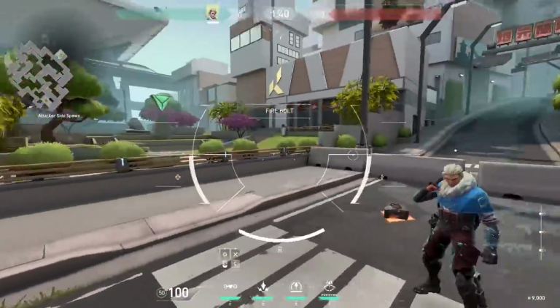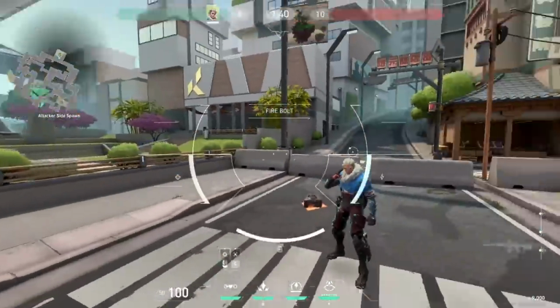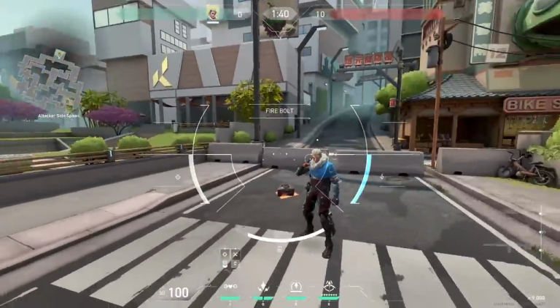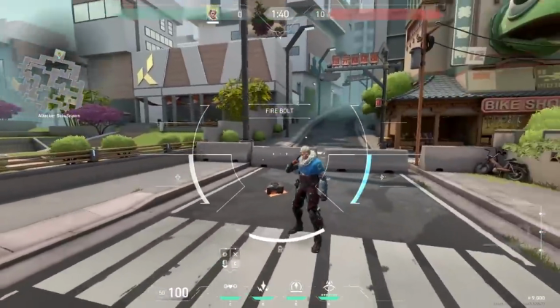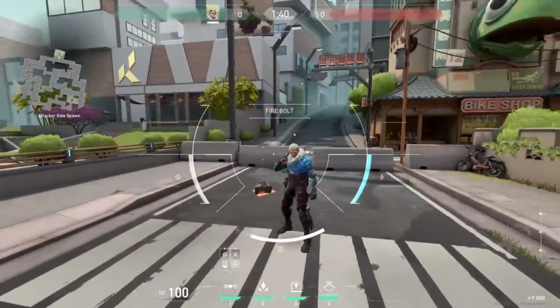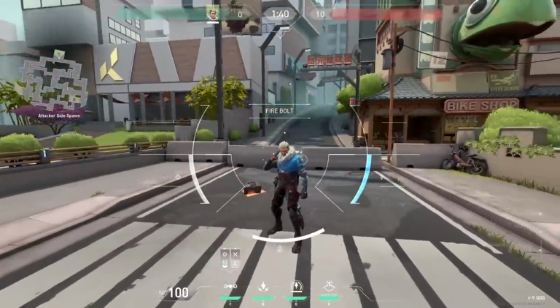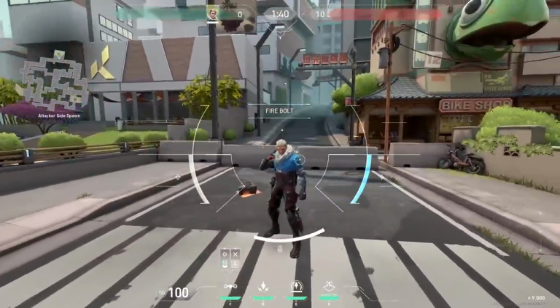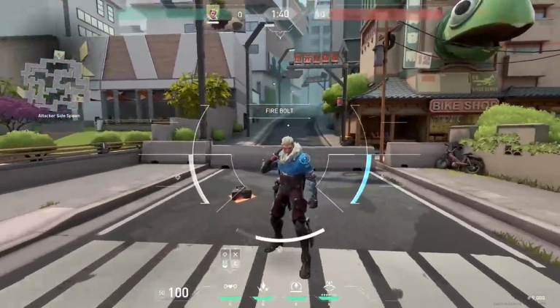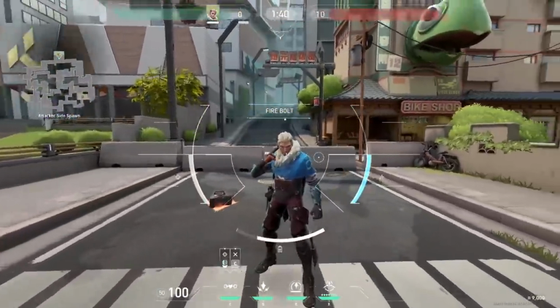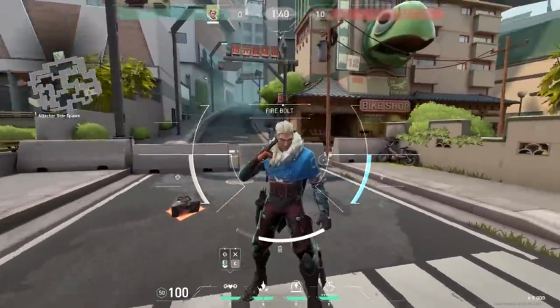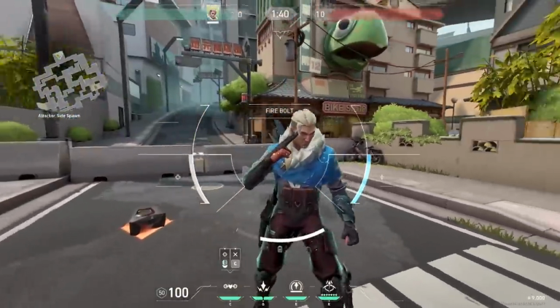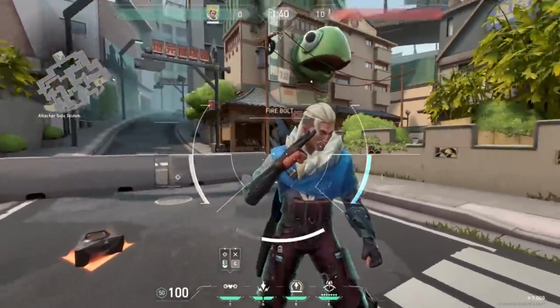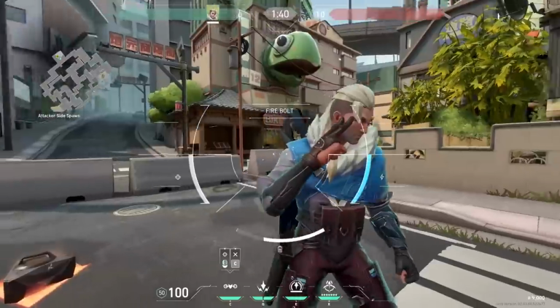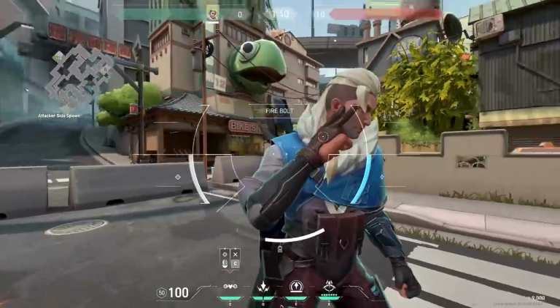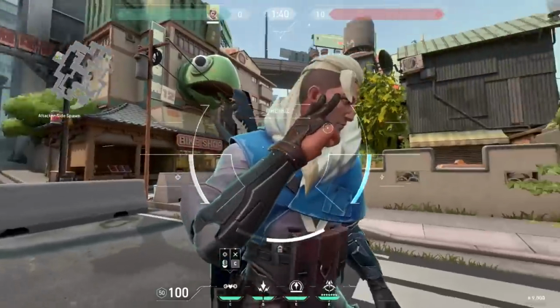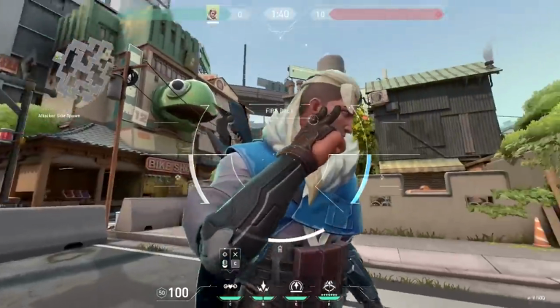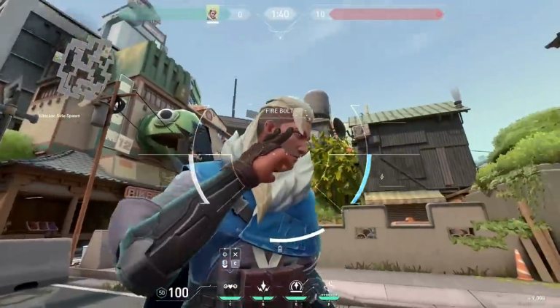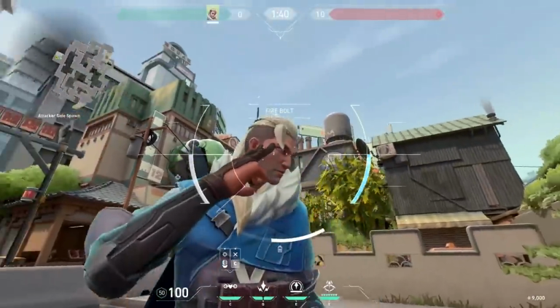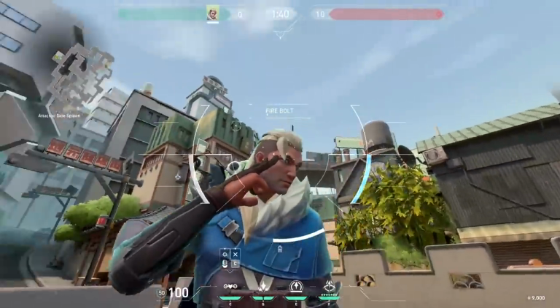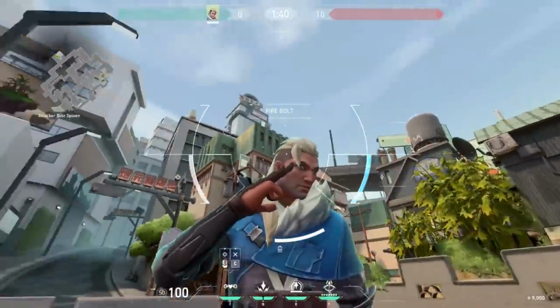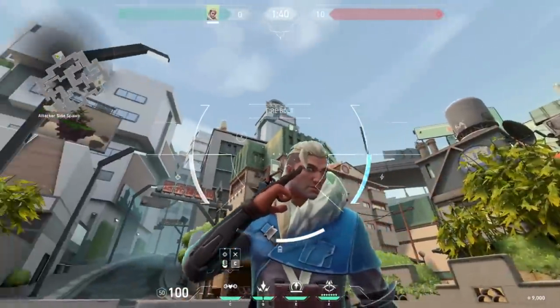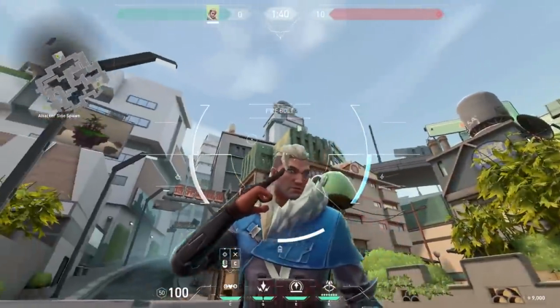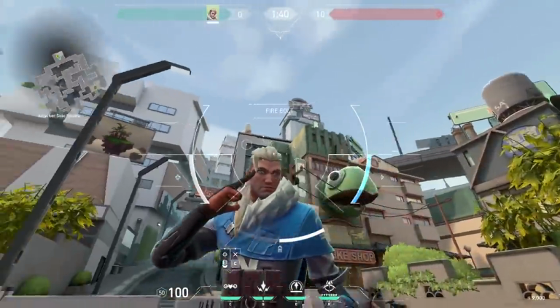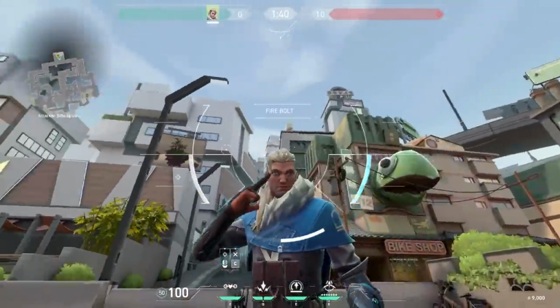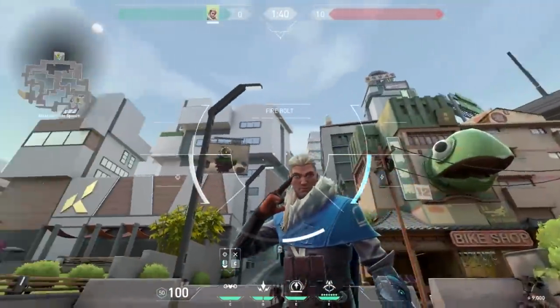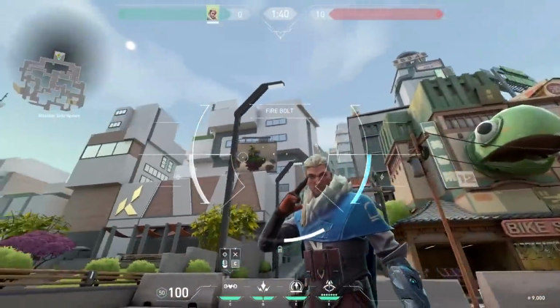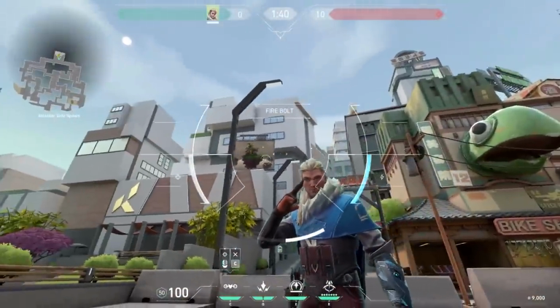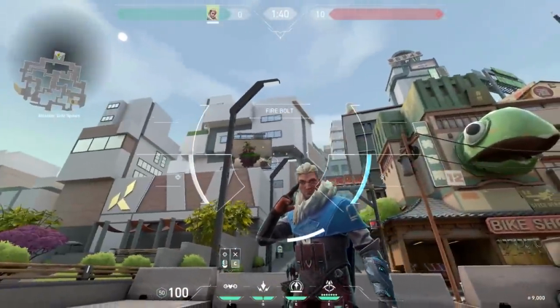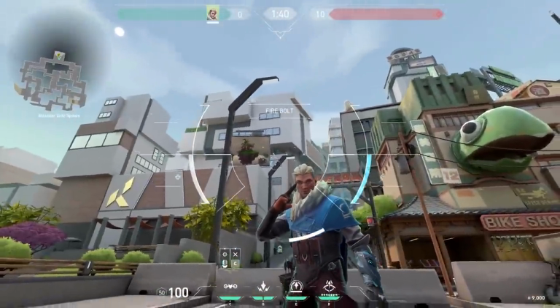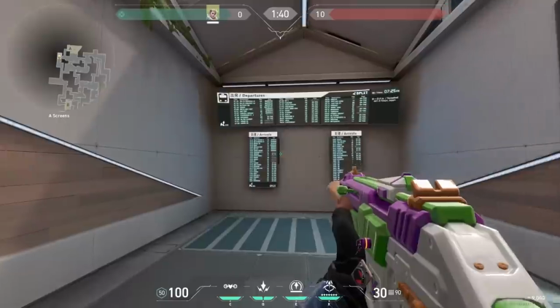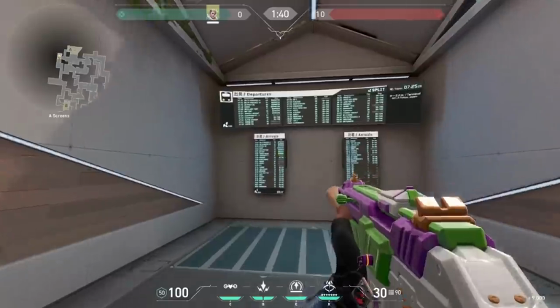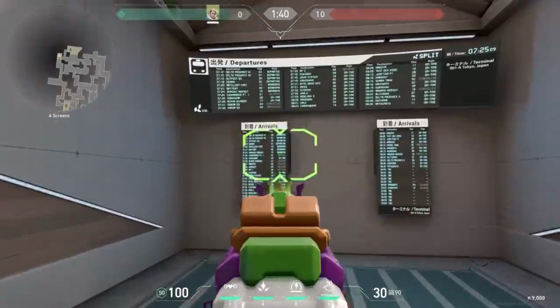Sova has an artificial right eye. With that eye, he can see what his drone is seeing — as you can see in the clip in the background. His fingers are against that artificial eye.